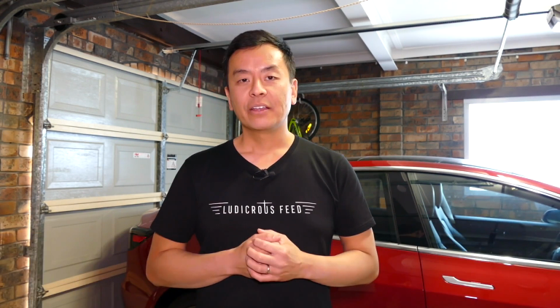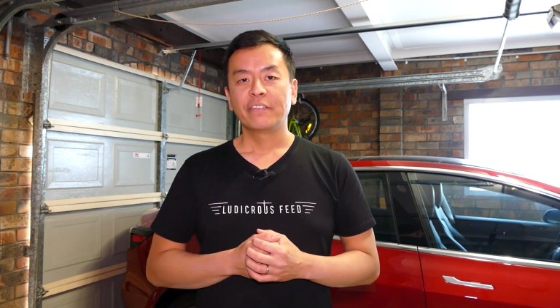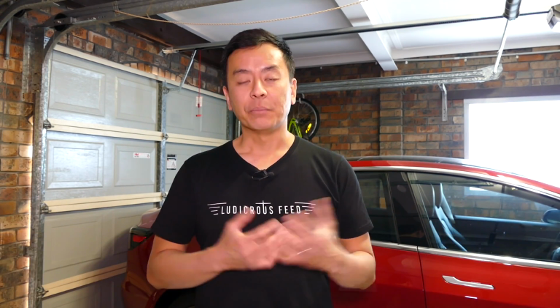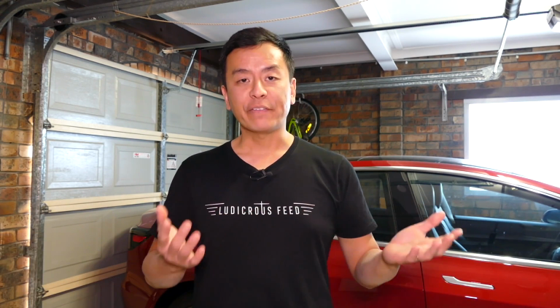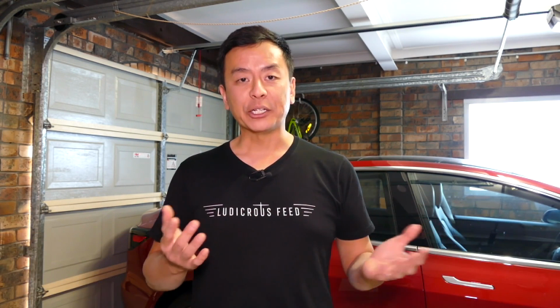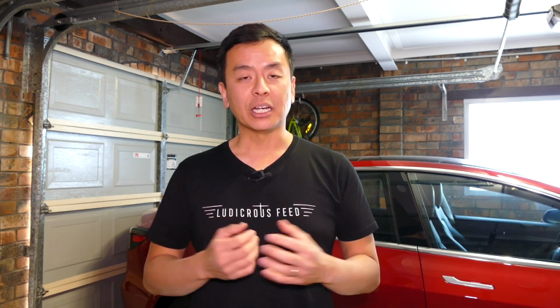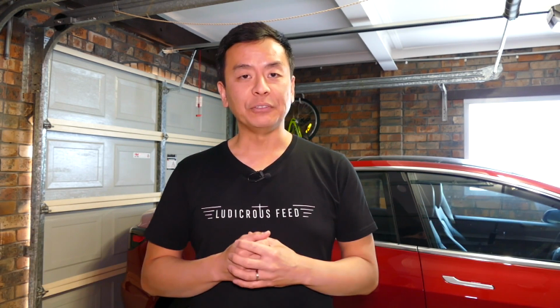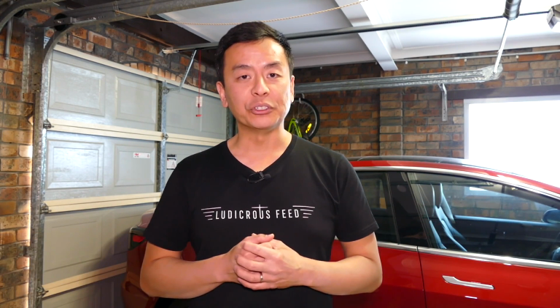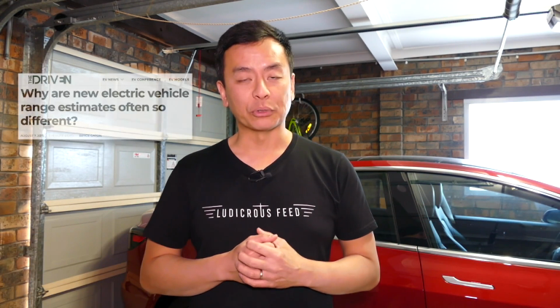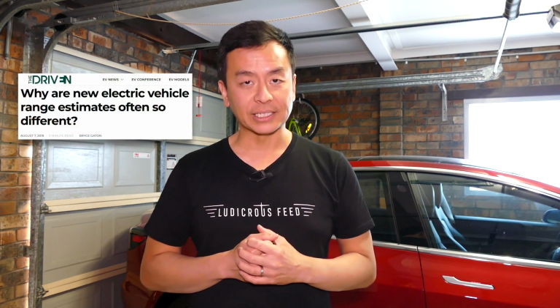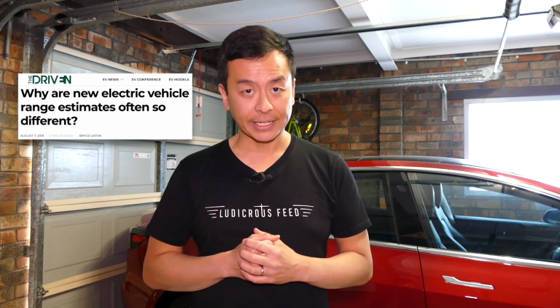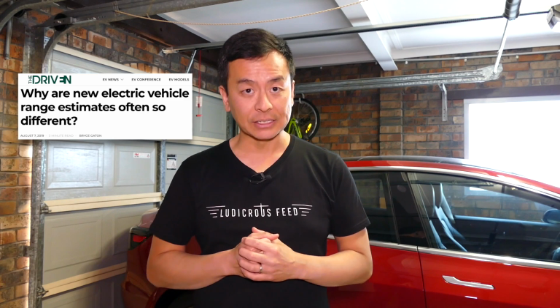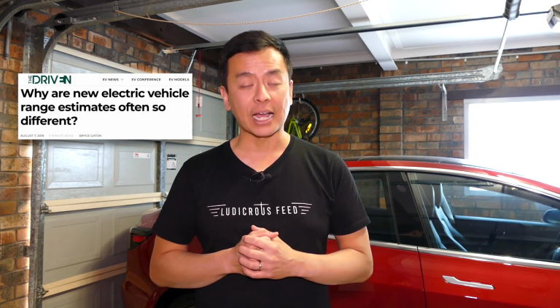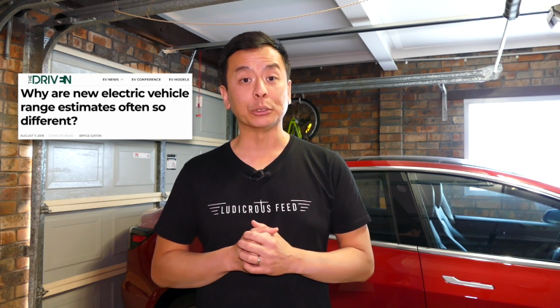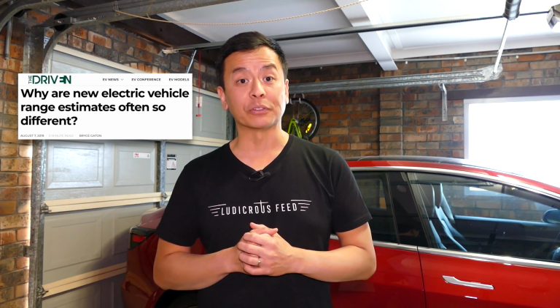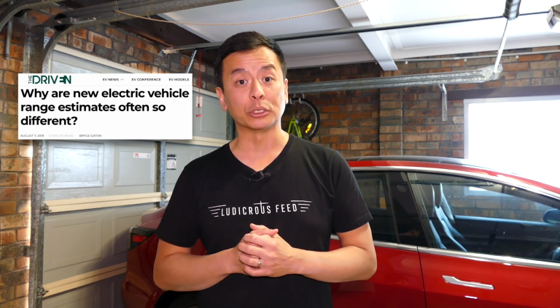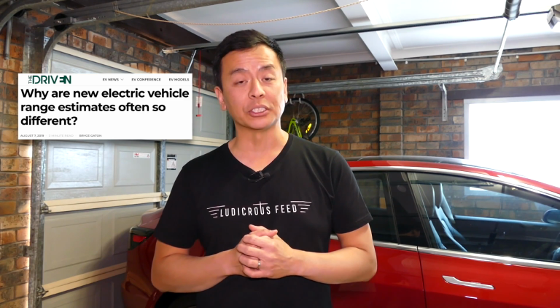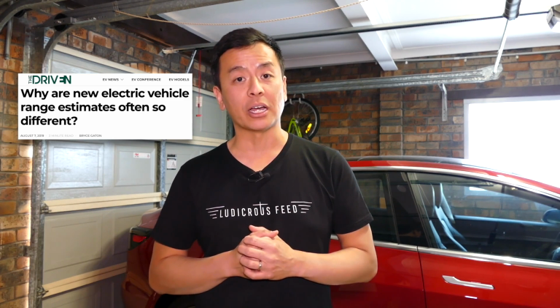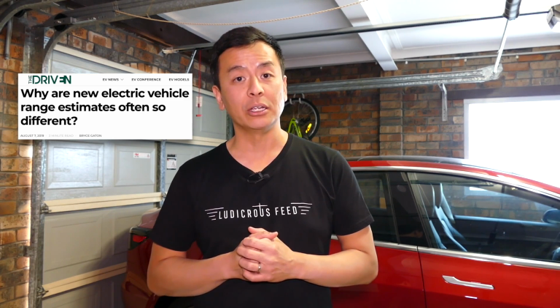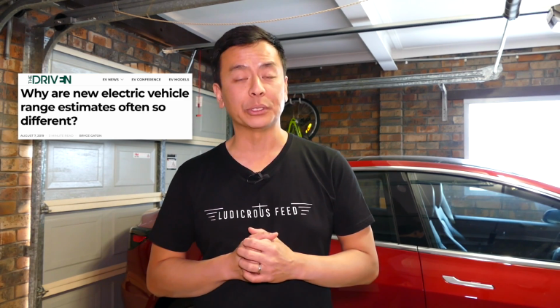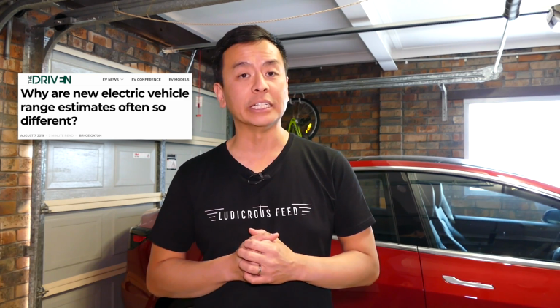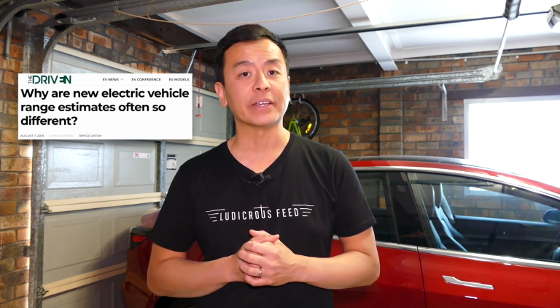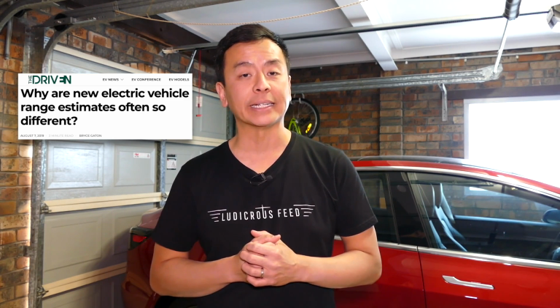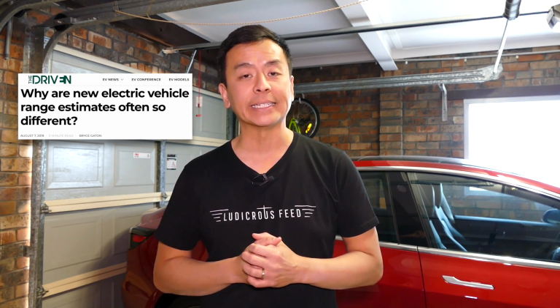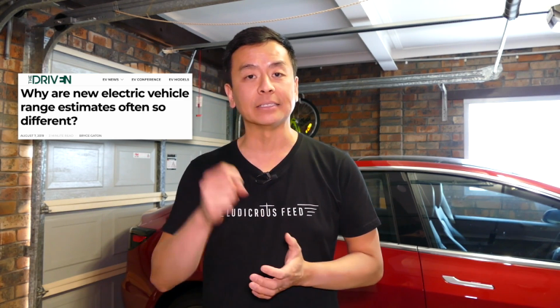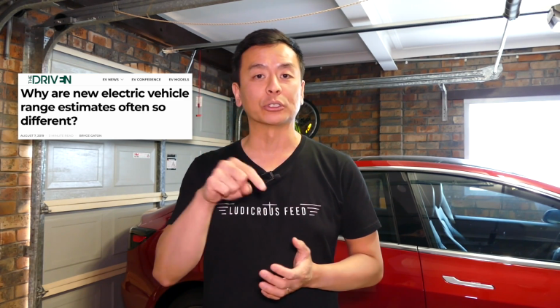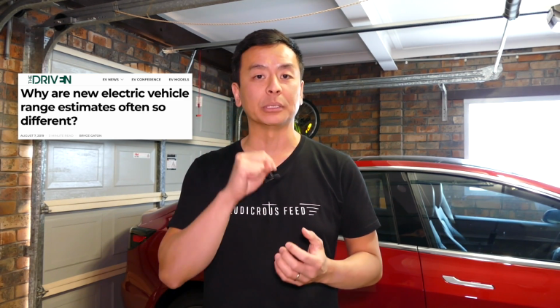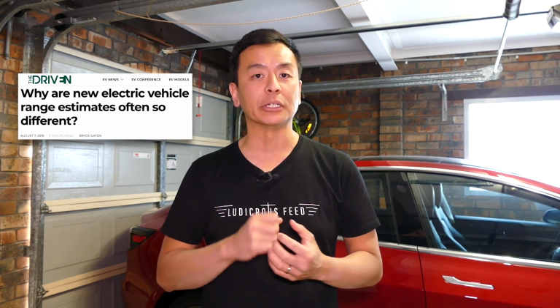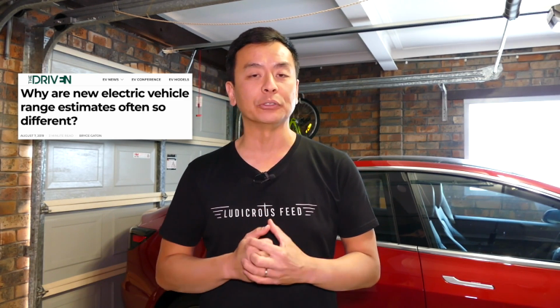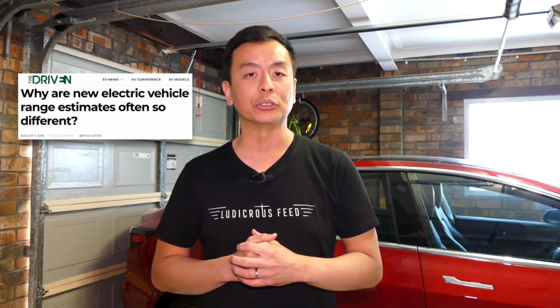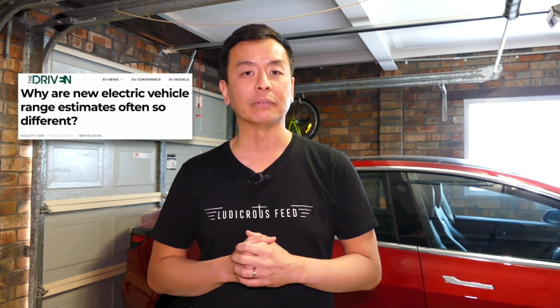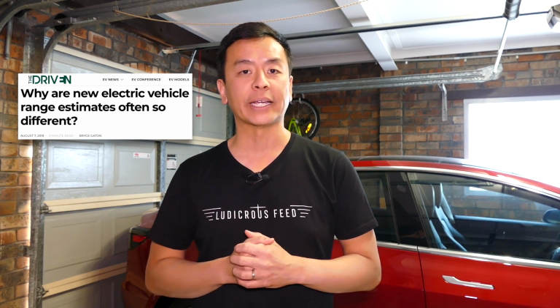For my information, I've used Bryce Gatton's article from Driven.io, which I'll leave as a link in the description below for you to have a look at.